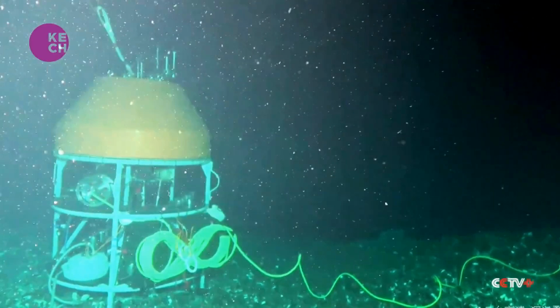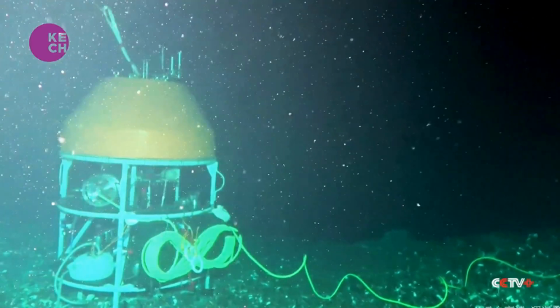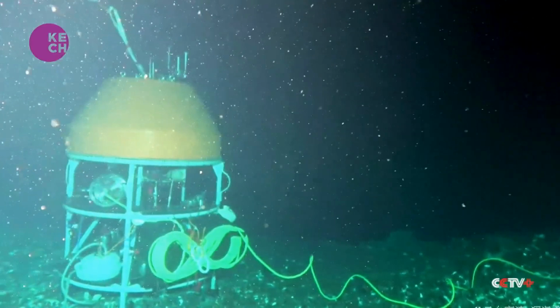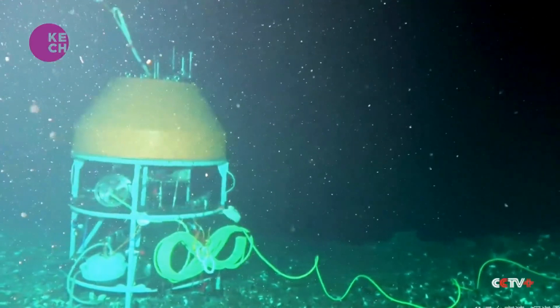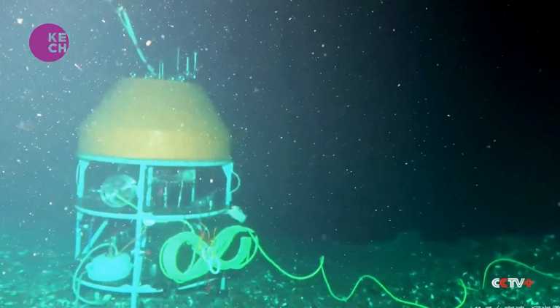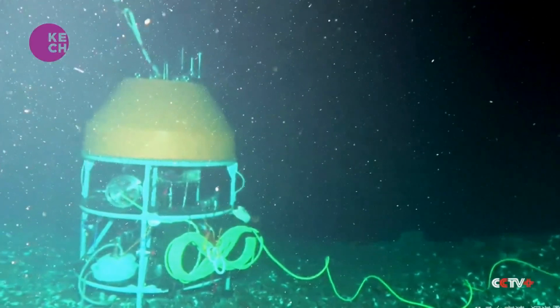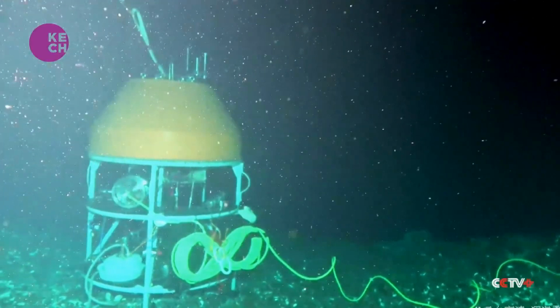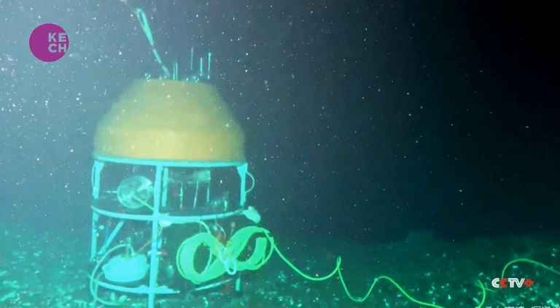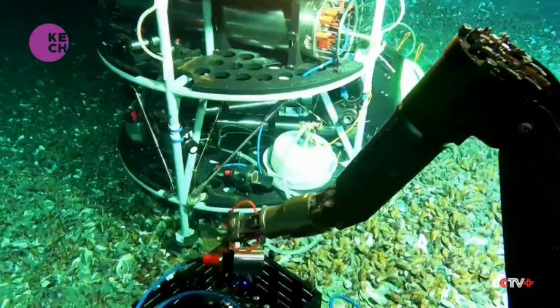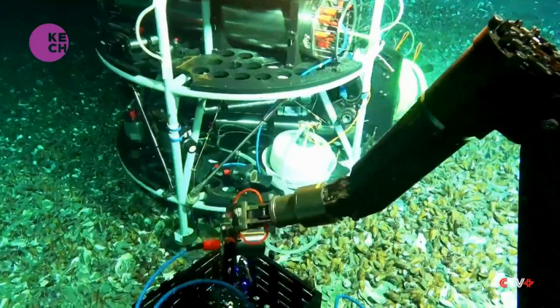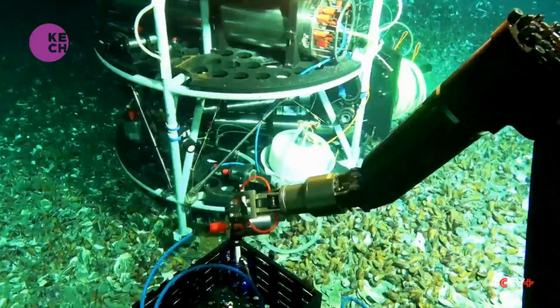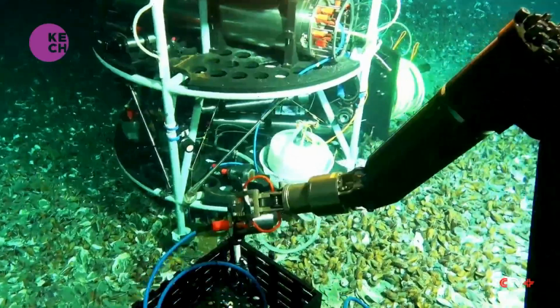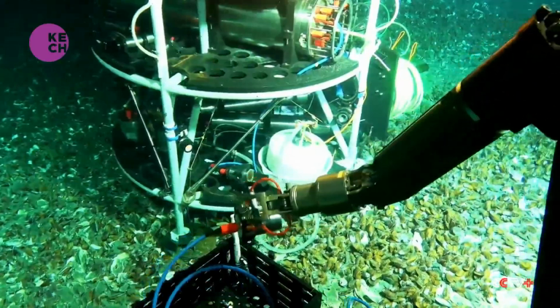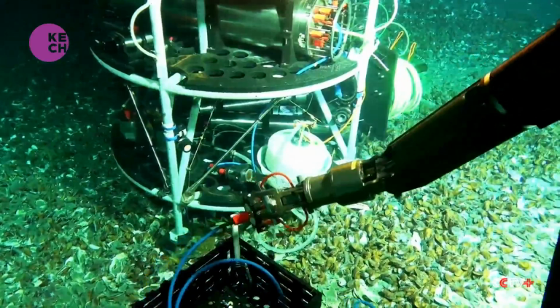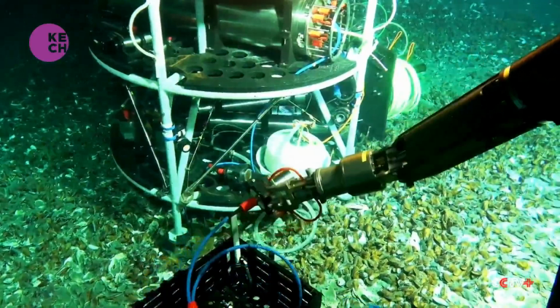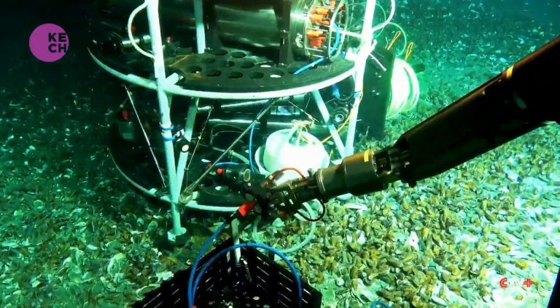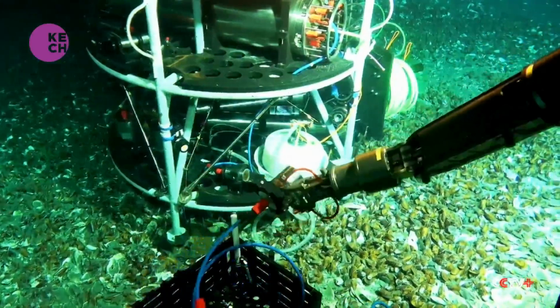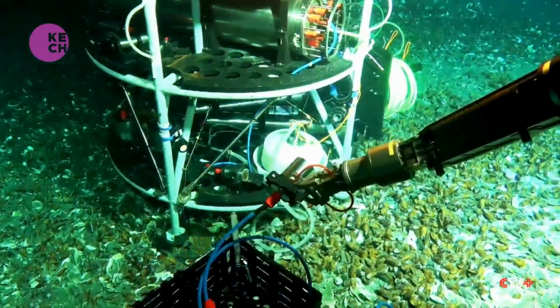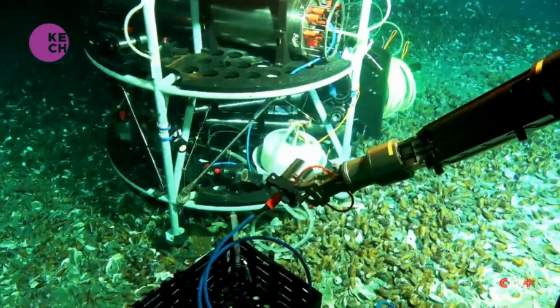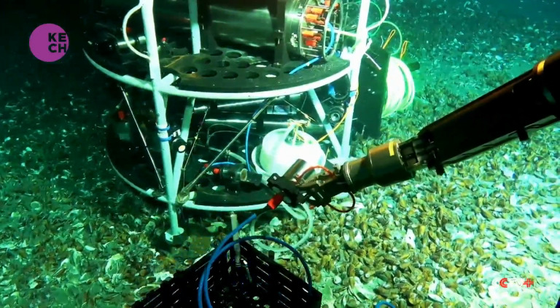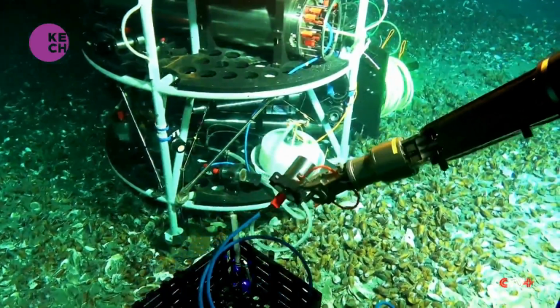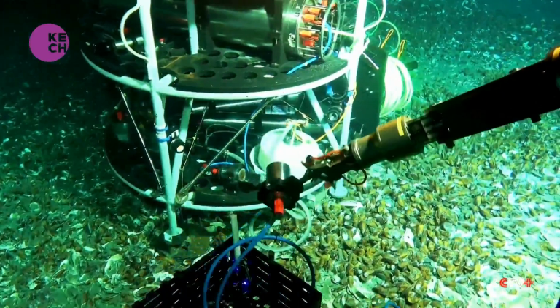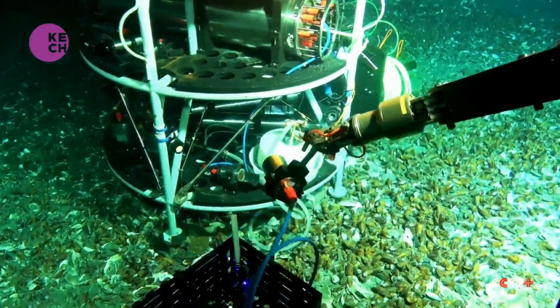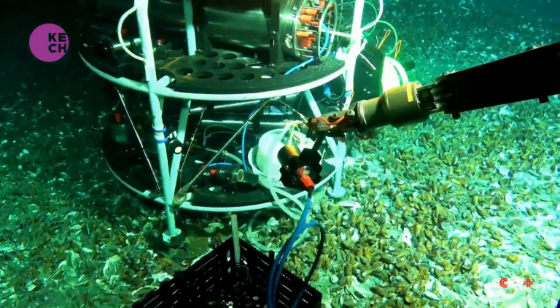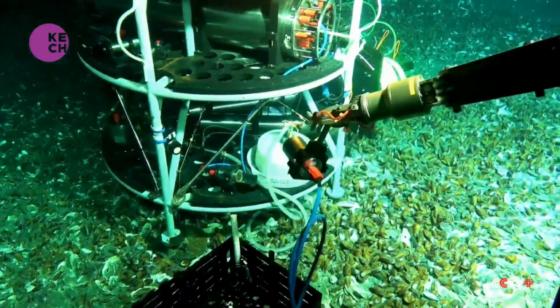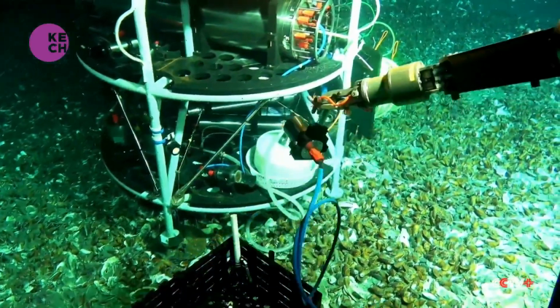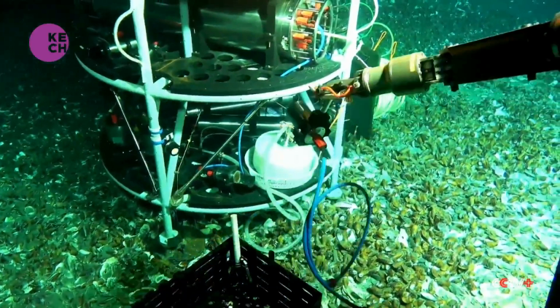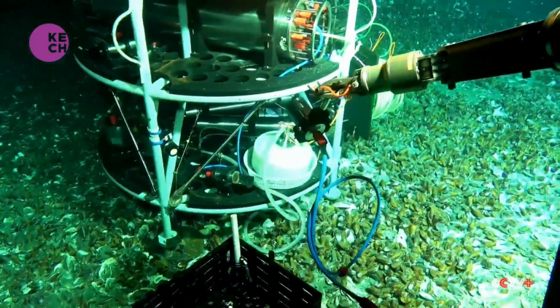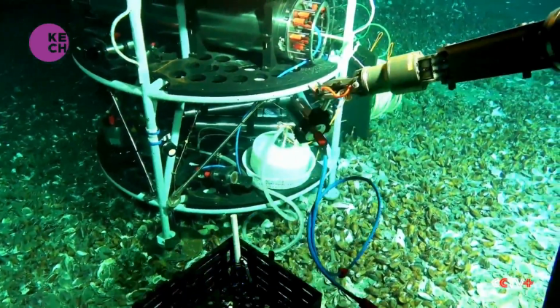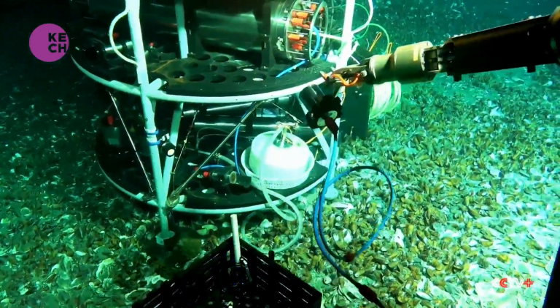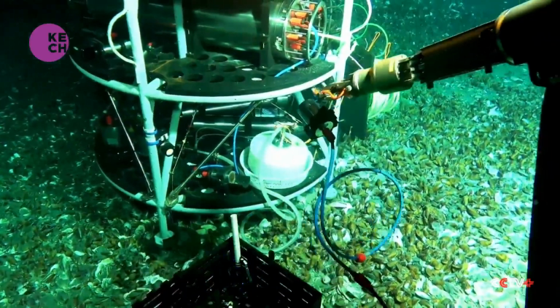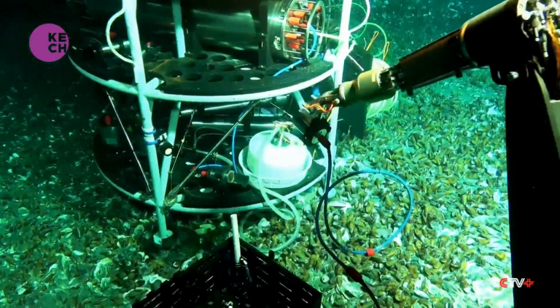For the first time, megawatt-hour-level solid-state lithium batteries were used on the submarine base station at 1,000 meters under the sea.